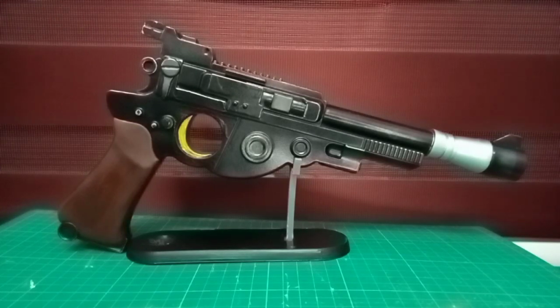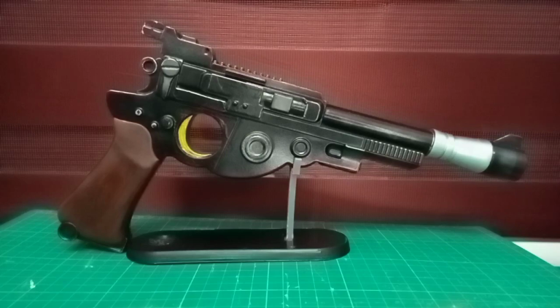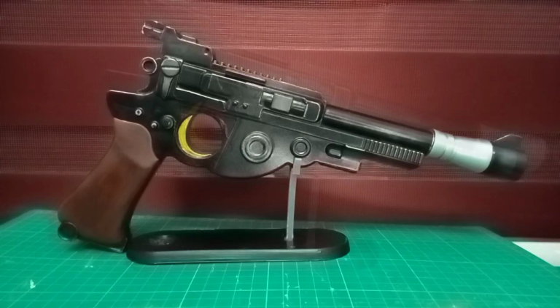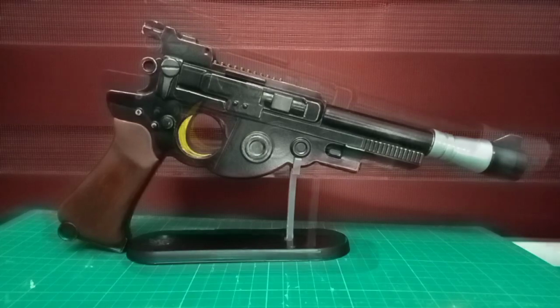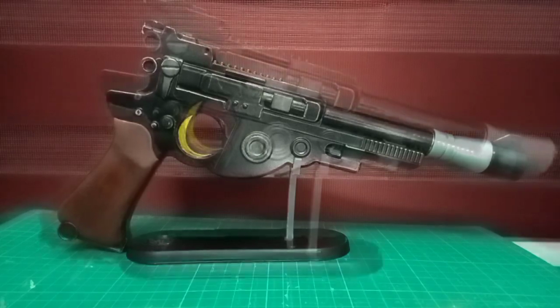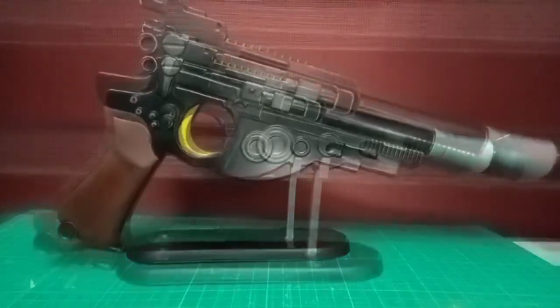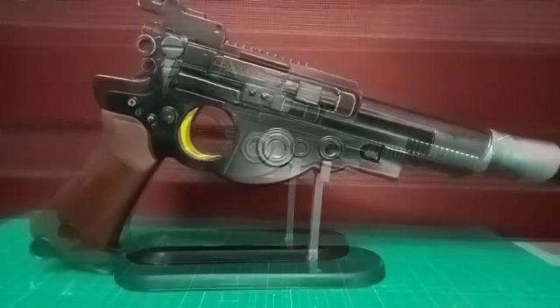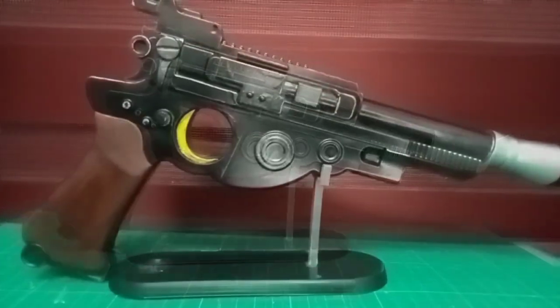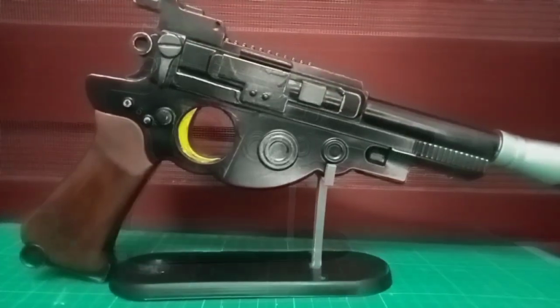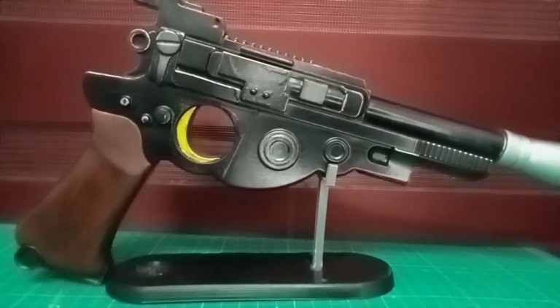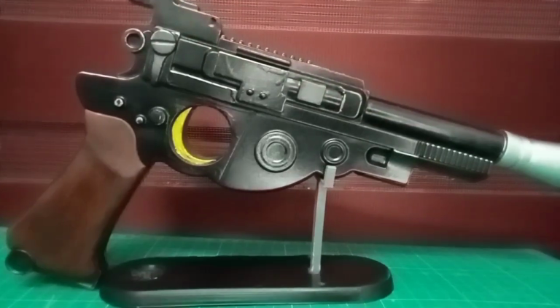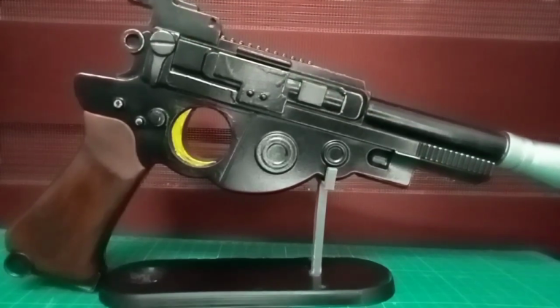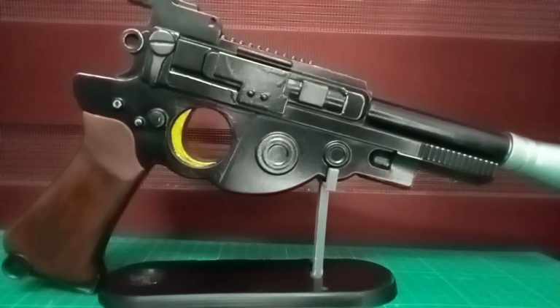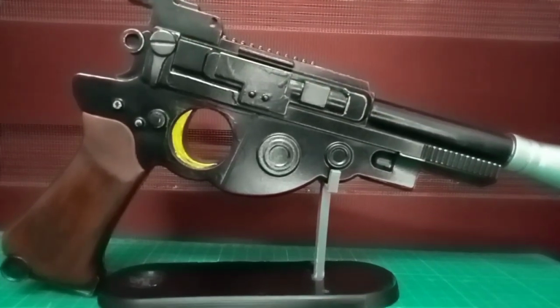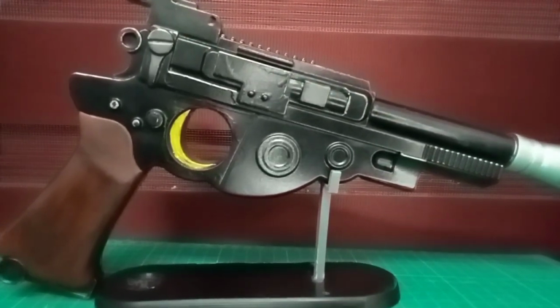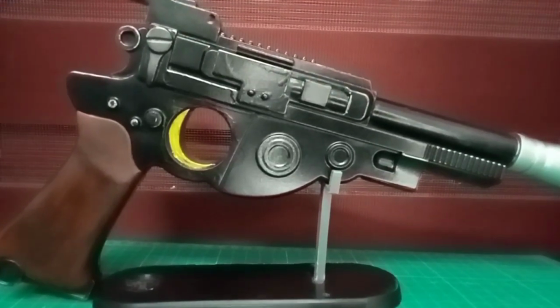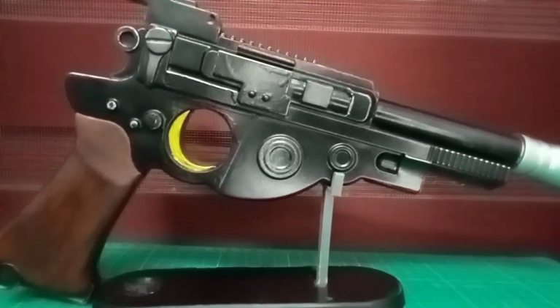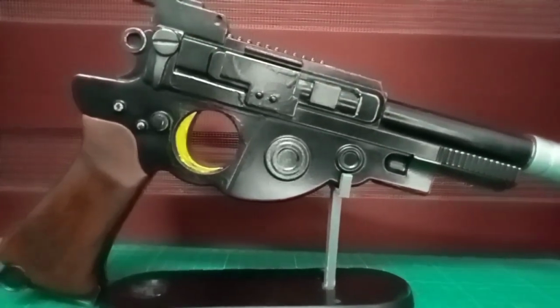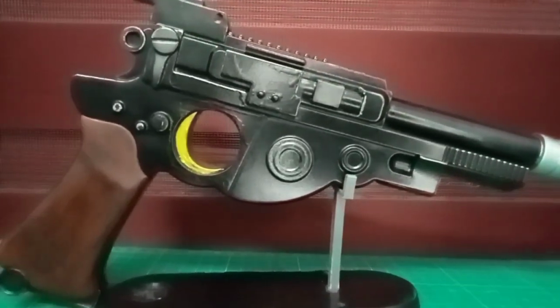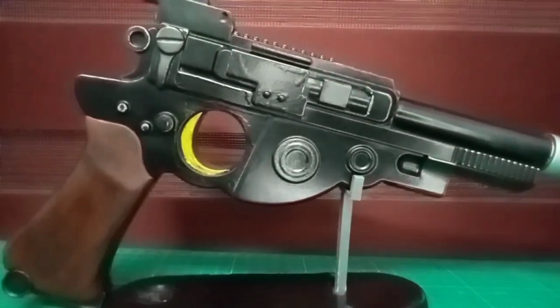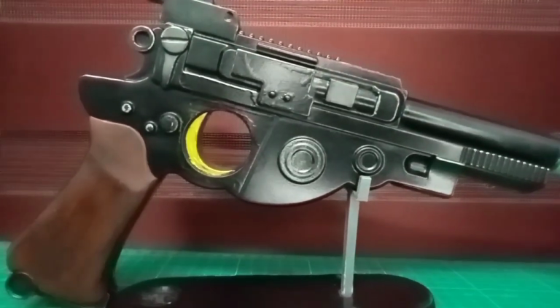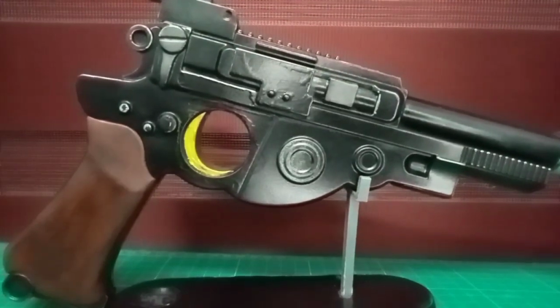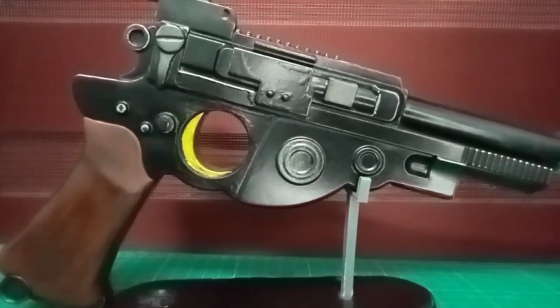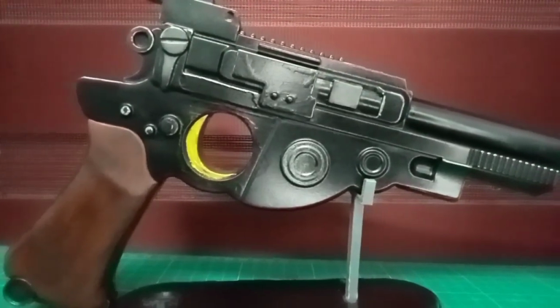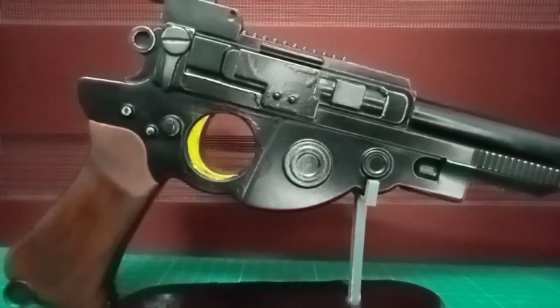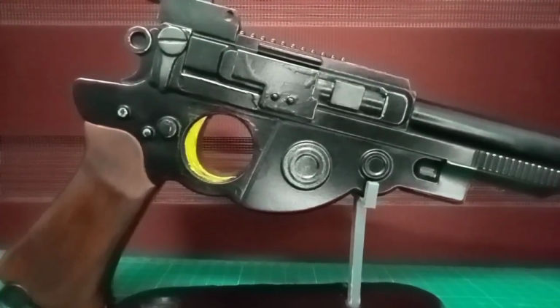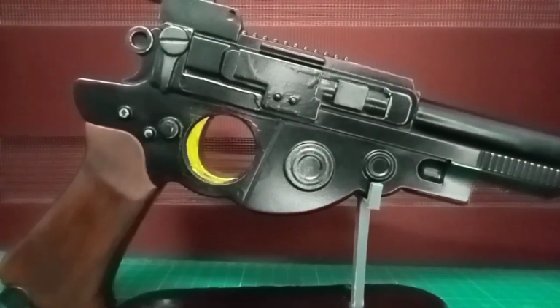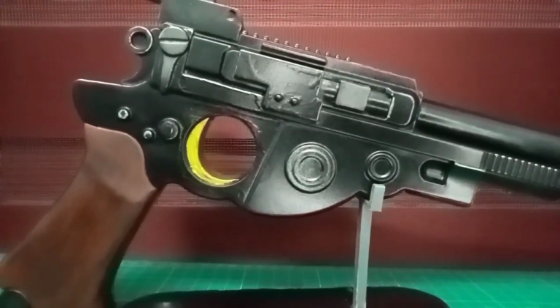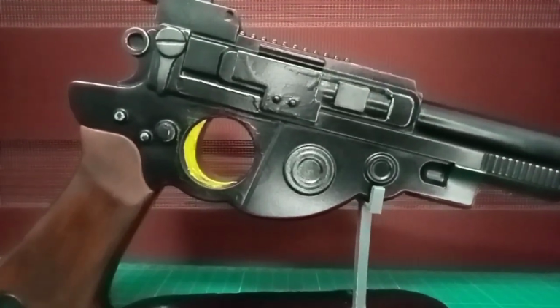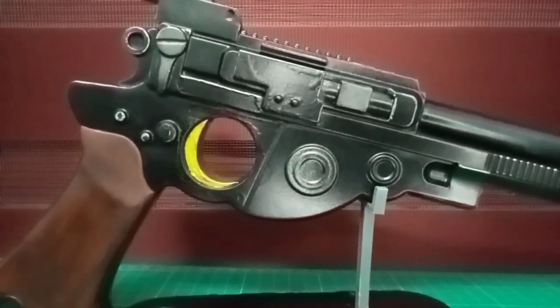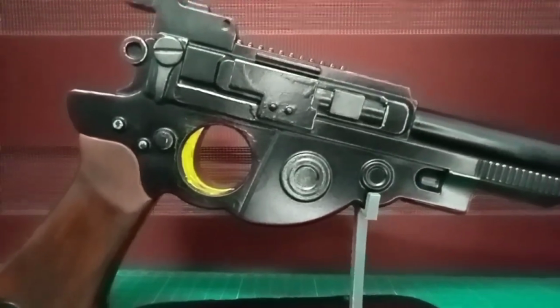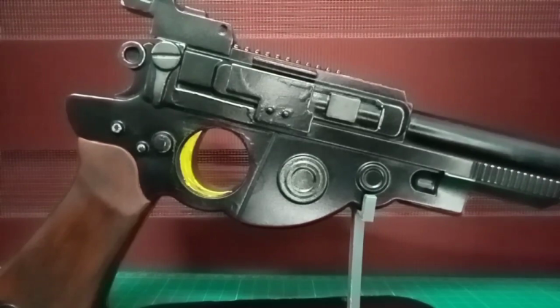Now the blaster is finished. I will show you closer so you can see the details of the blaster.